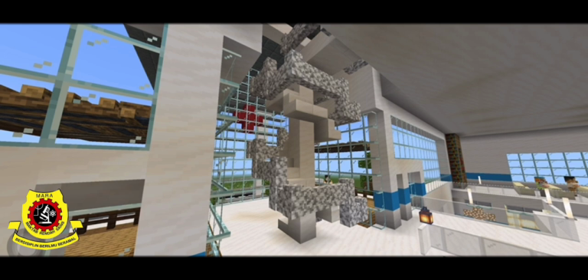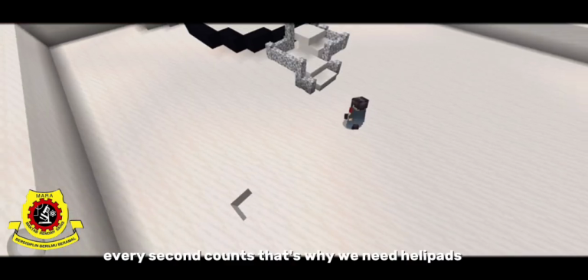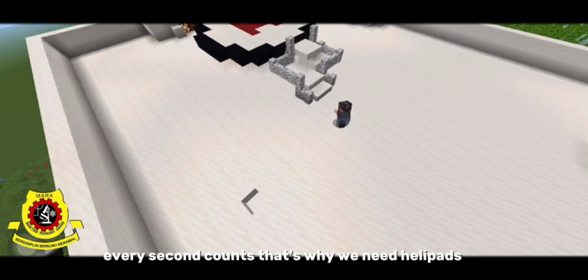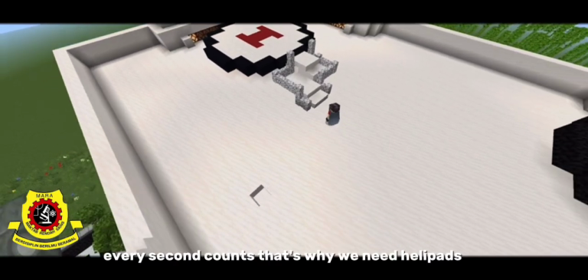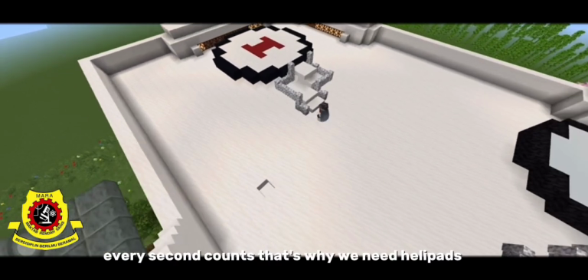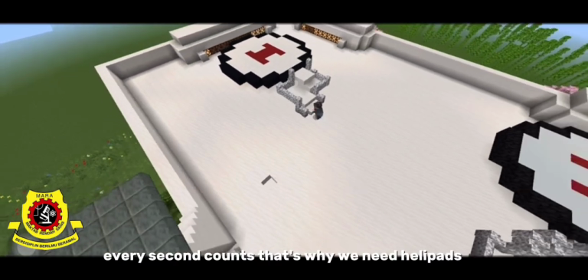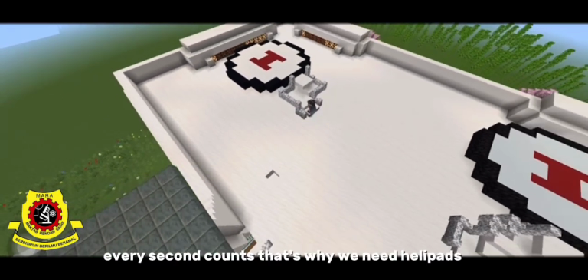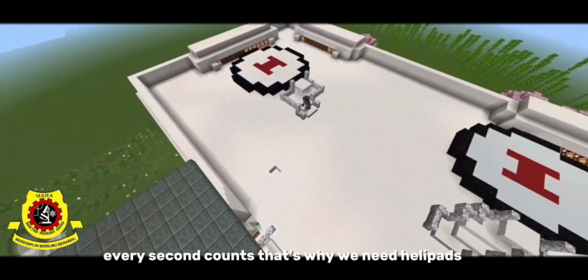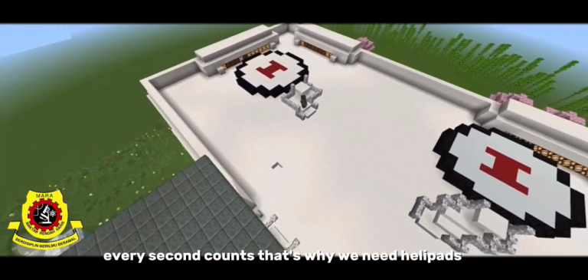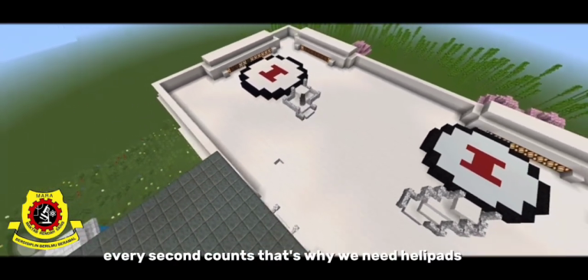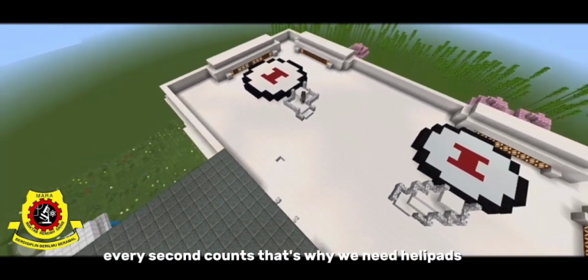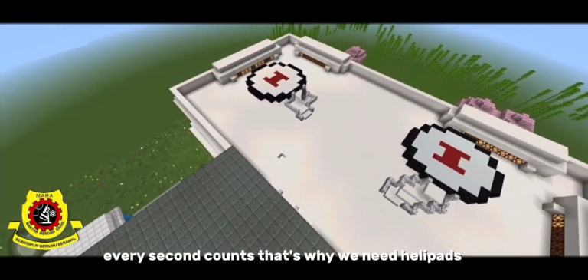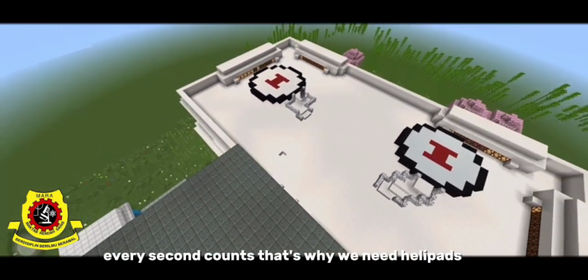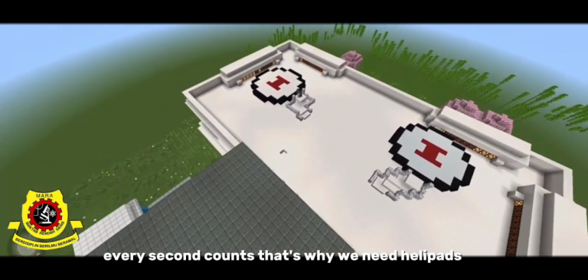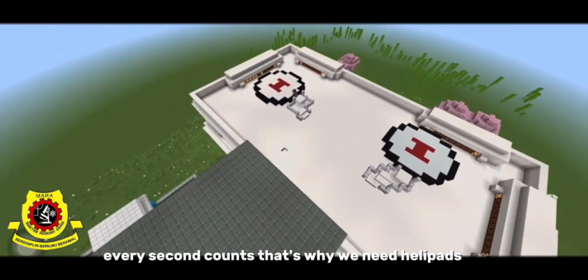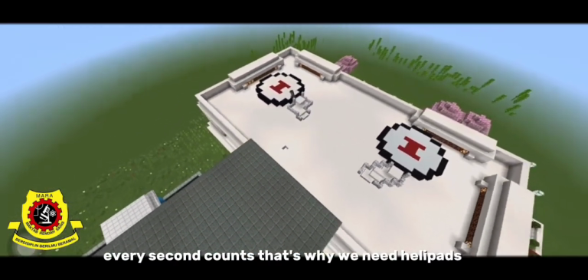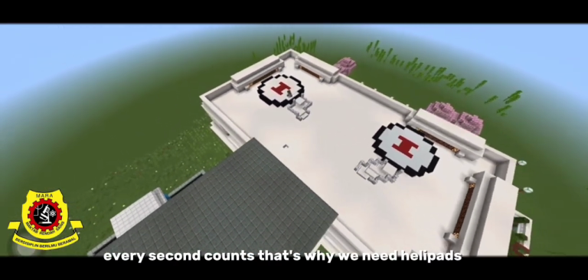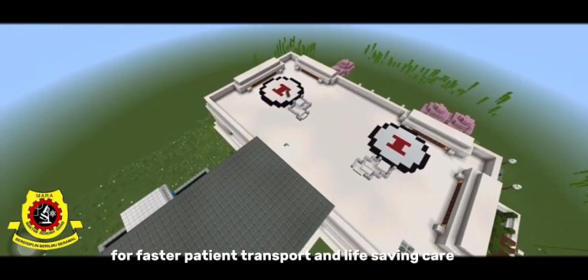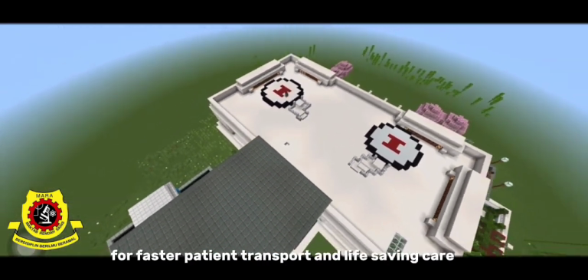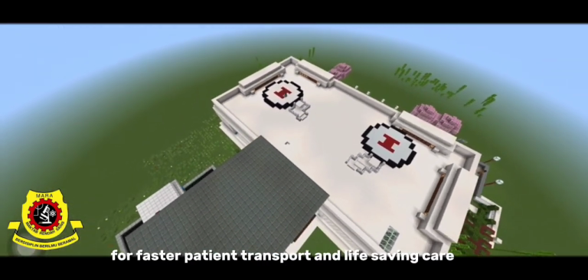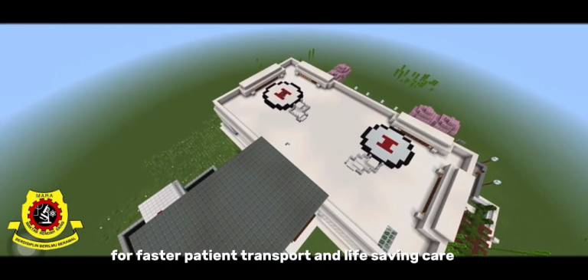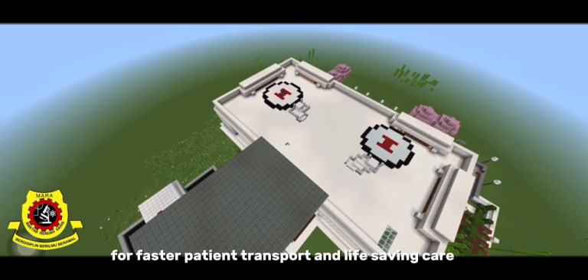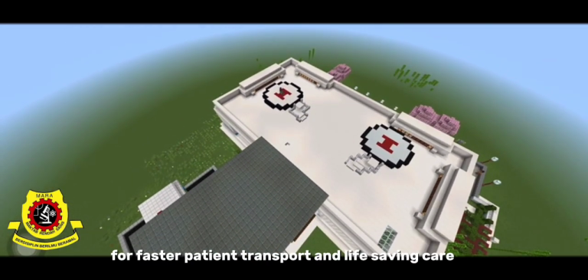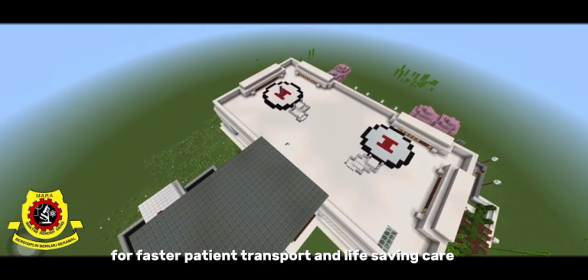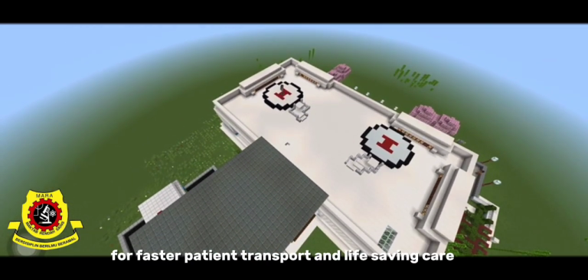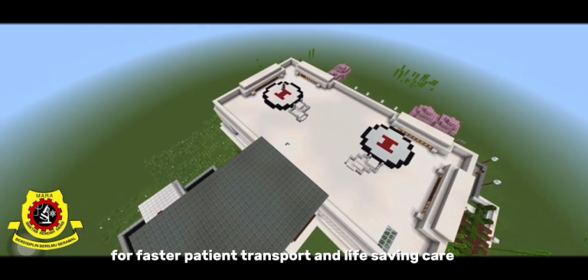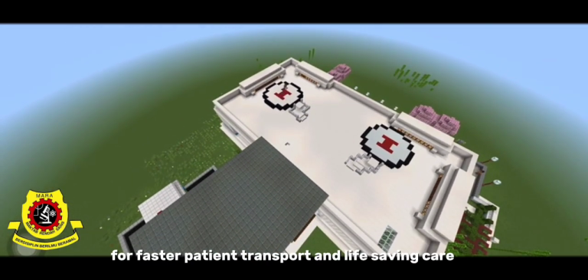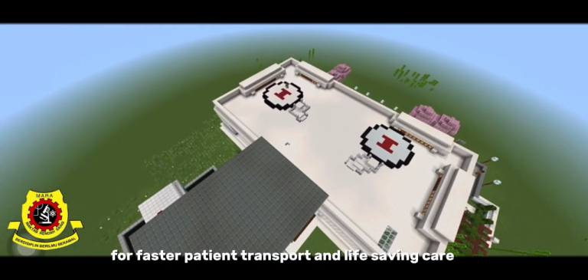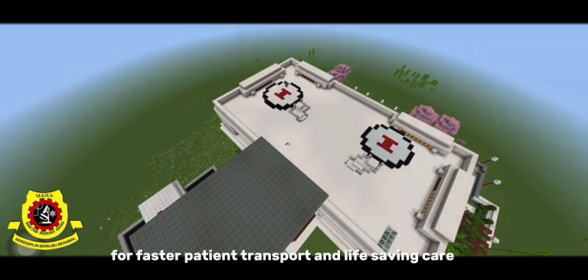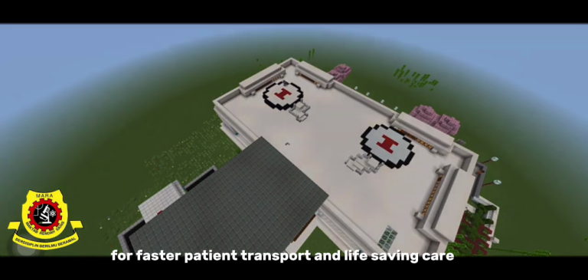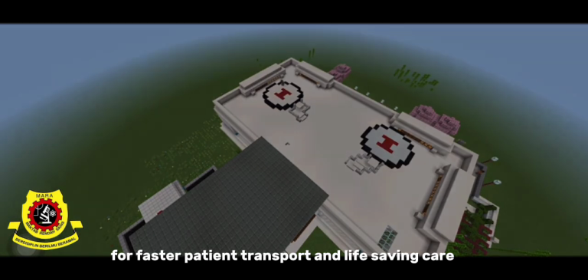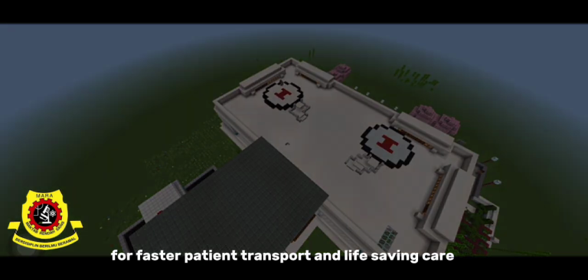Every second counts. That's why we have a health pad for faster patient transport and life-saving care.